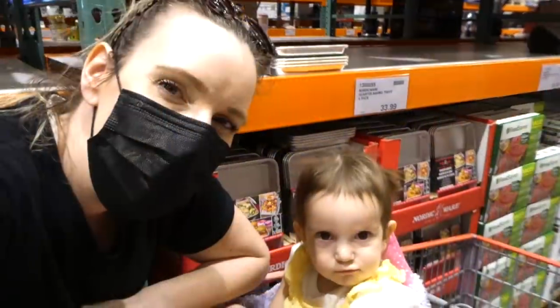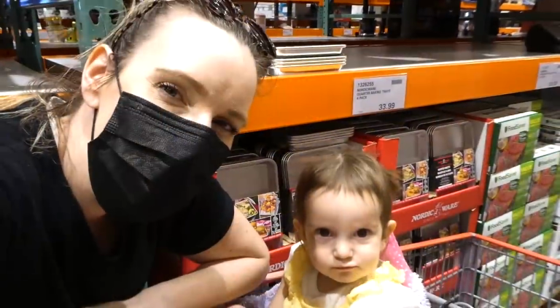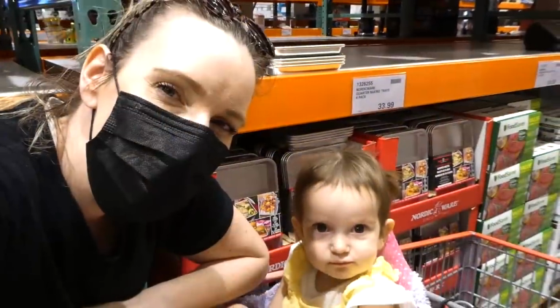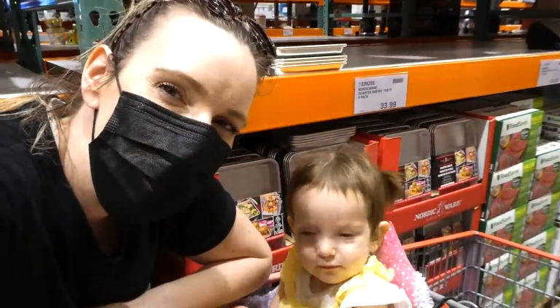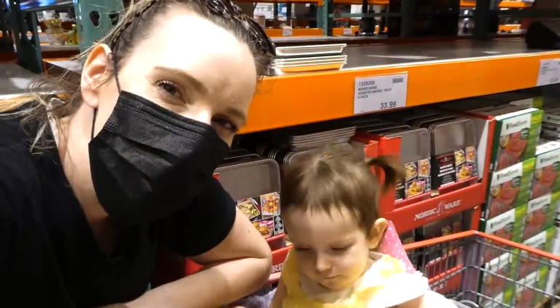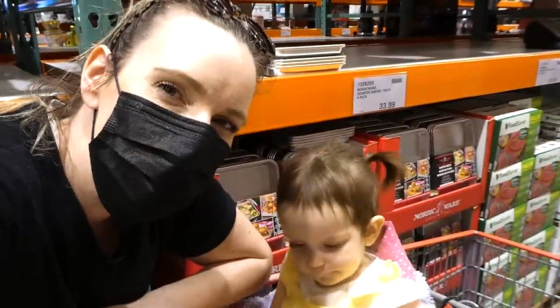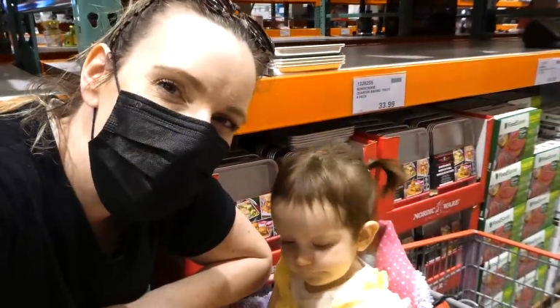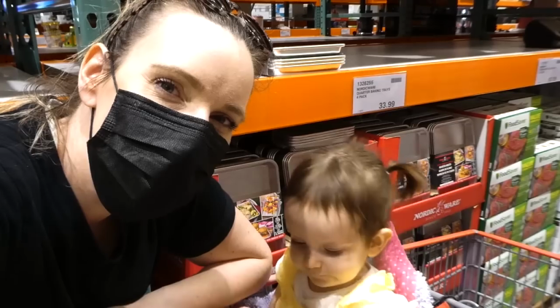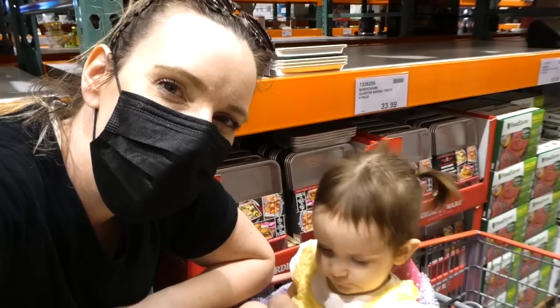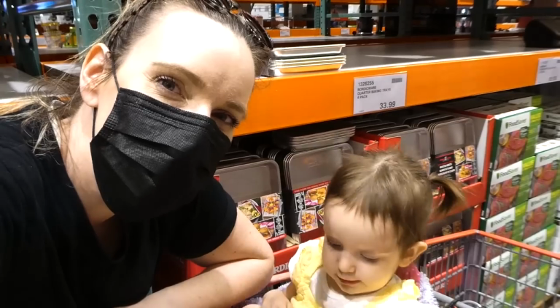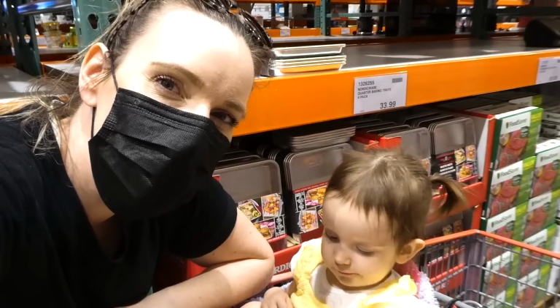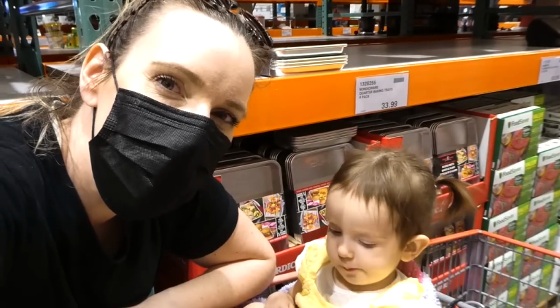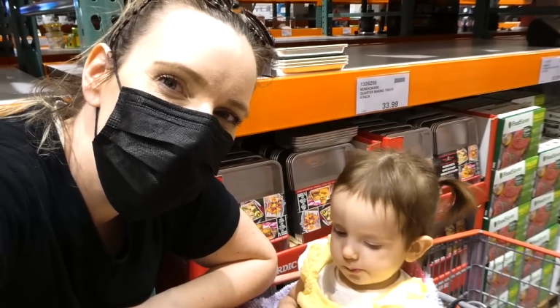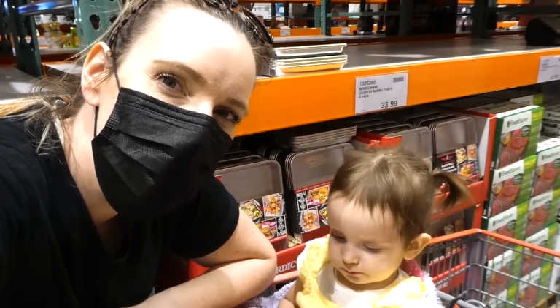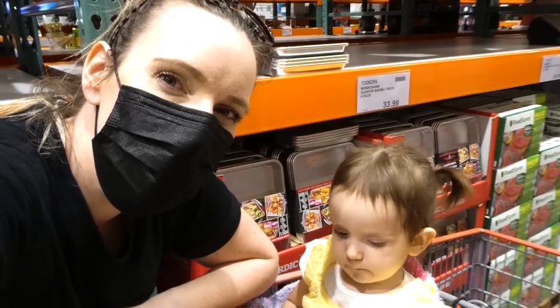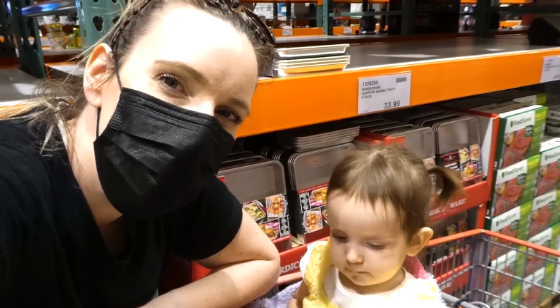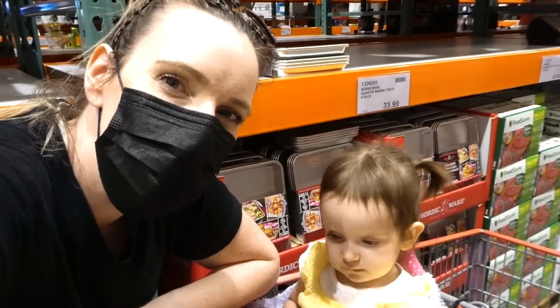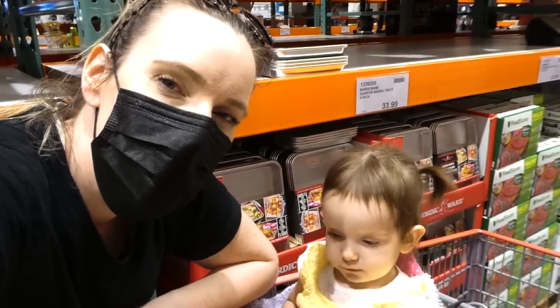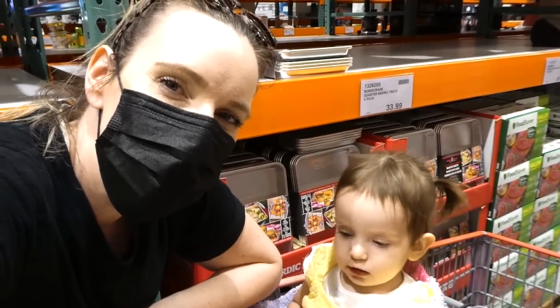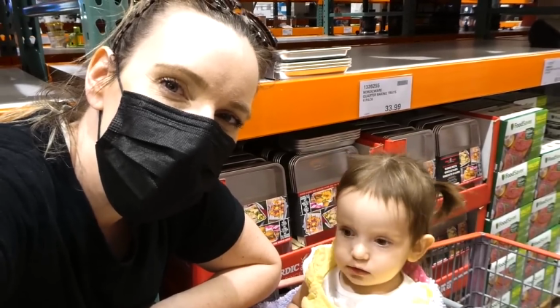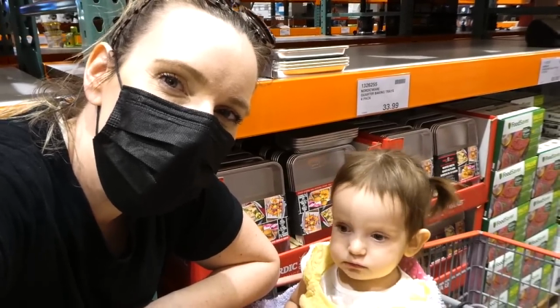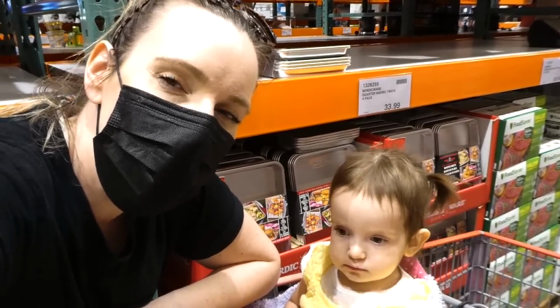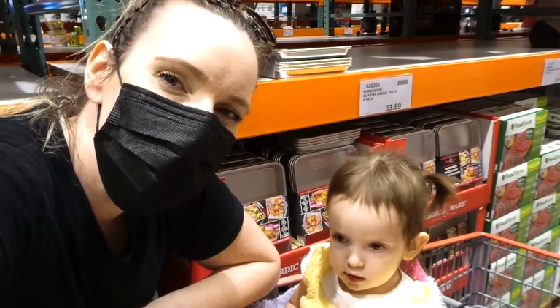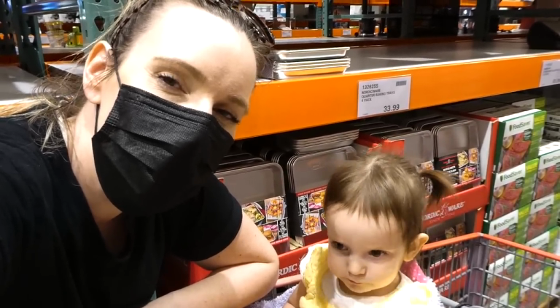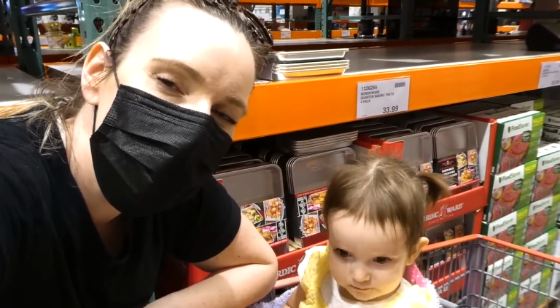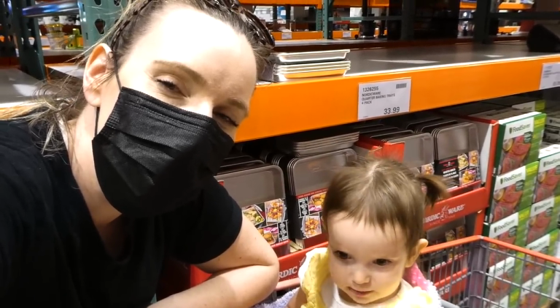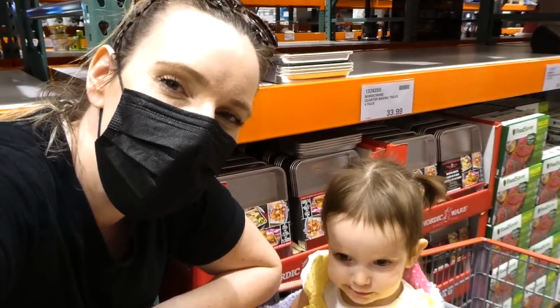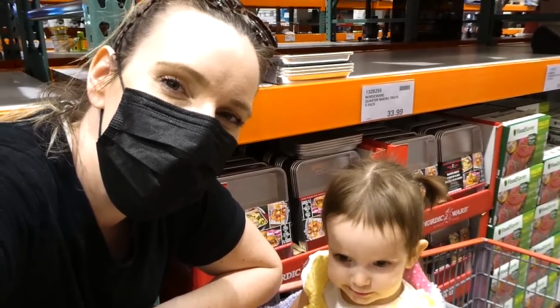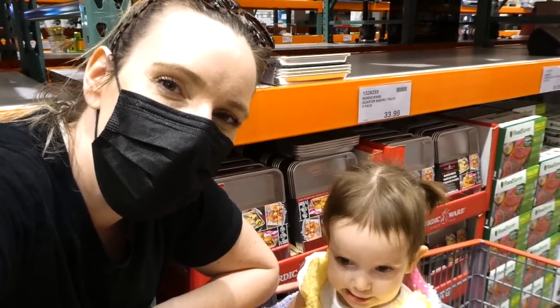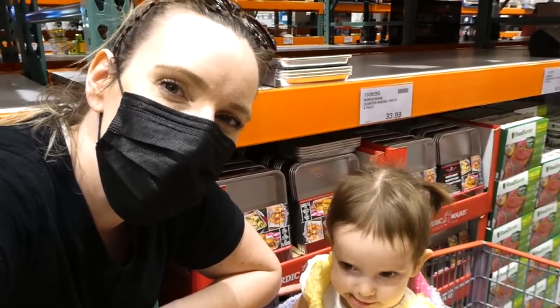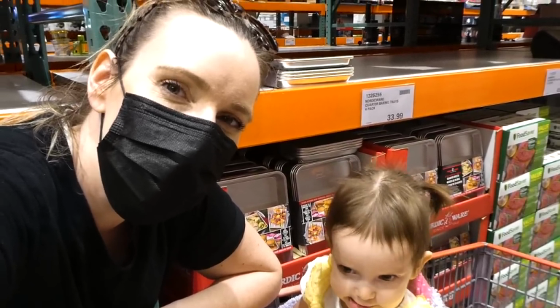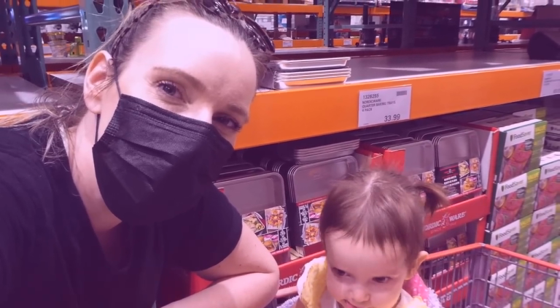Hey everyone, welcome back to my channel. I just thought I'd bring you along as we check out all the new specials and clearance items, so come and join me.